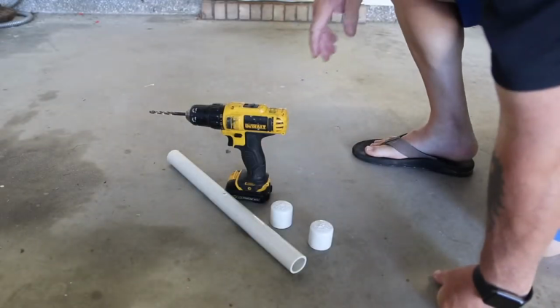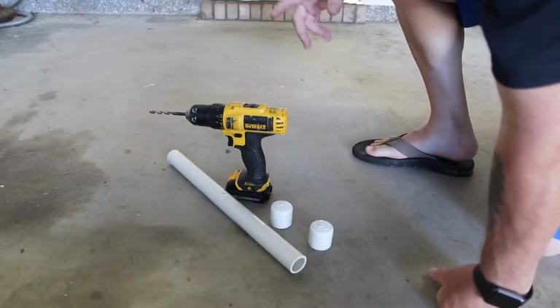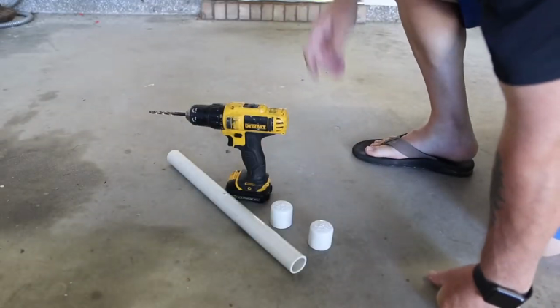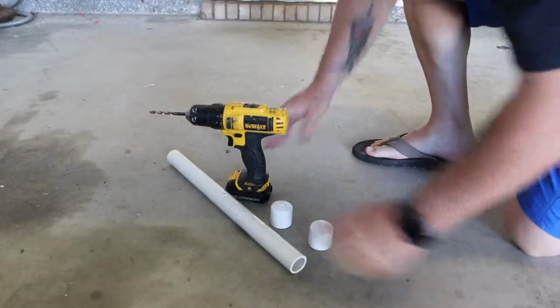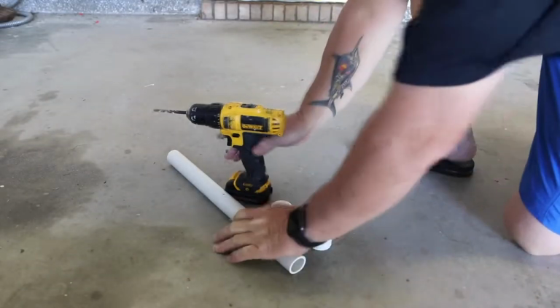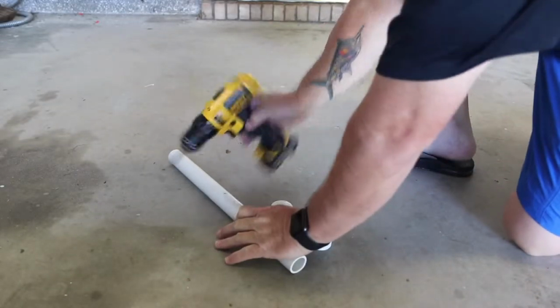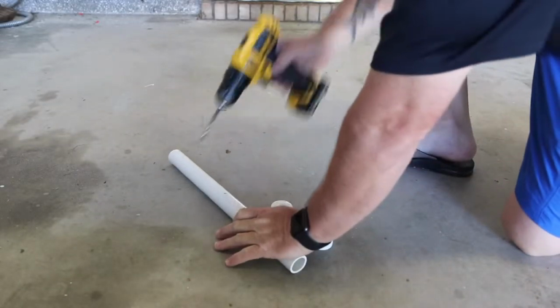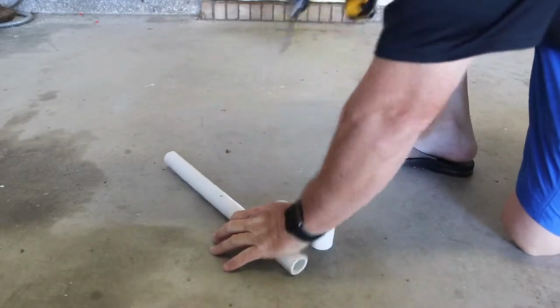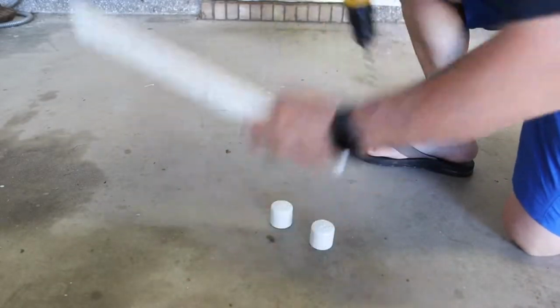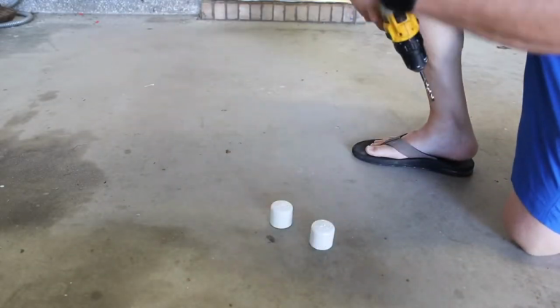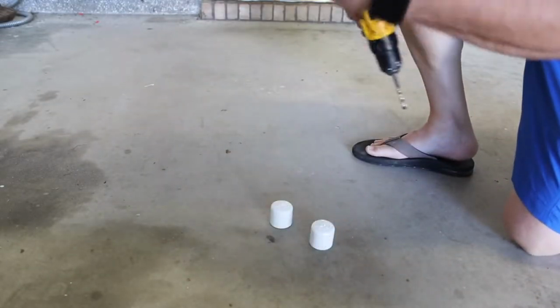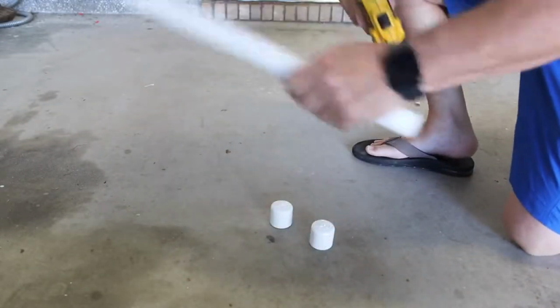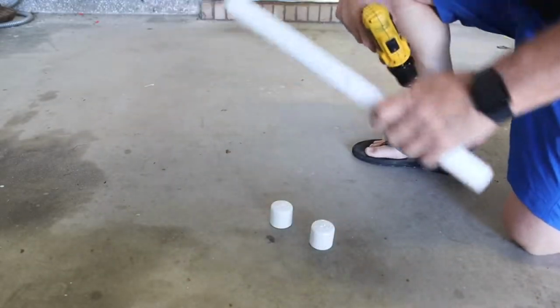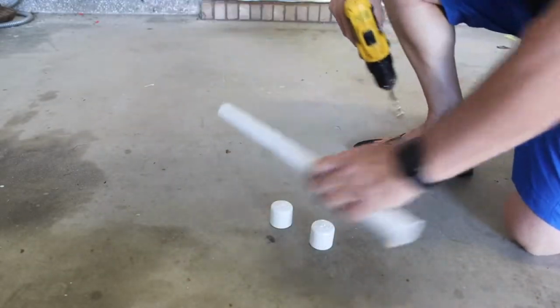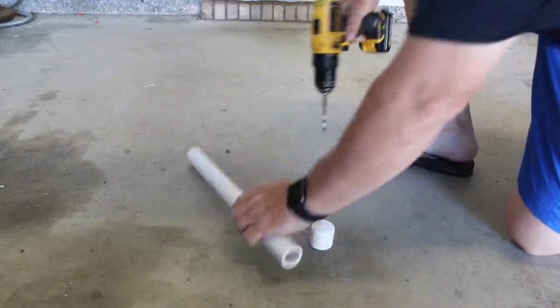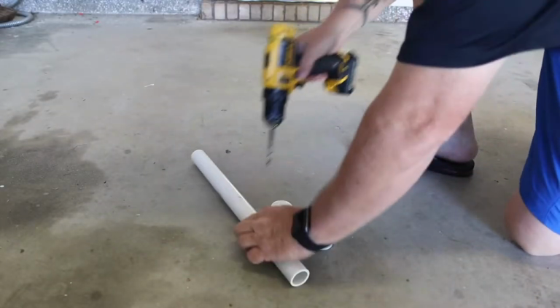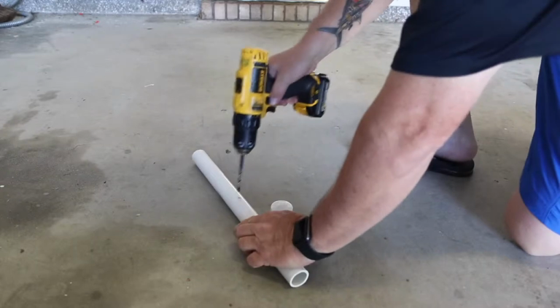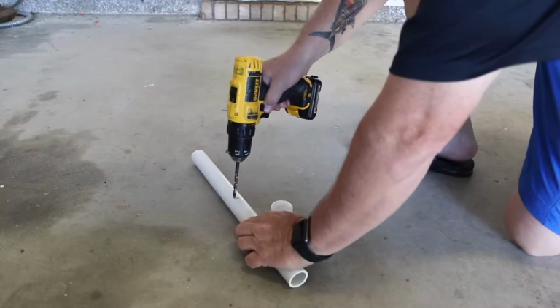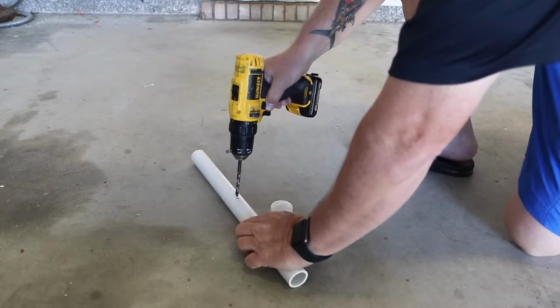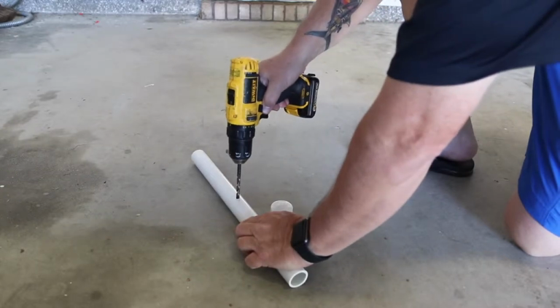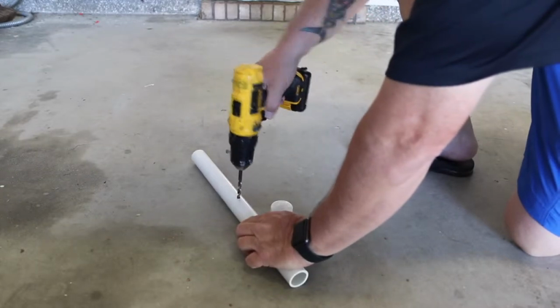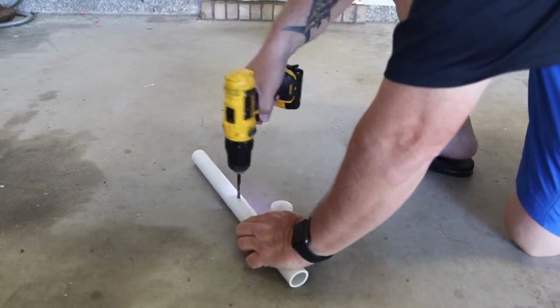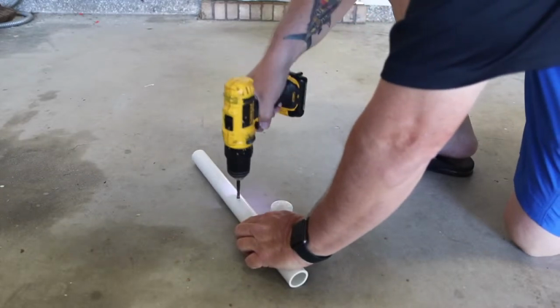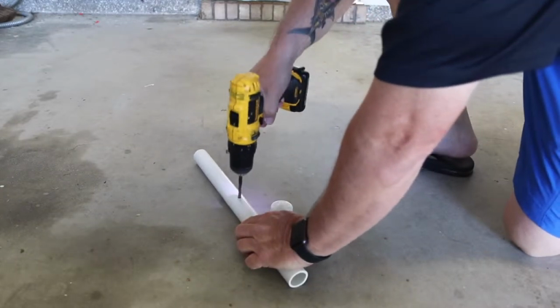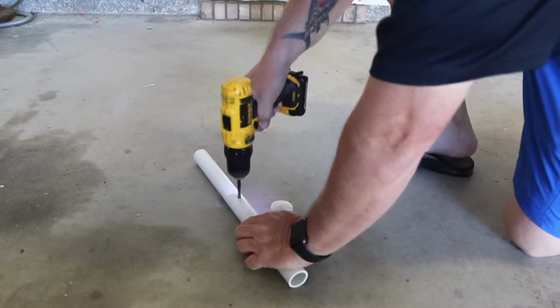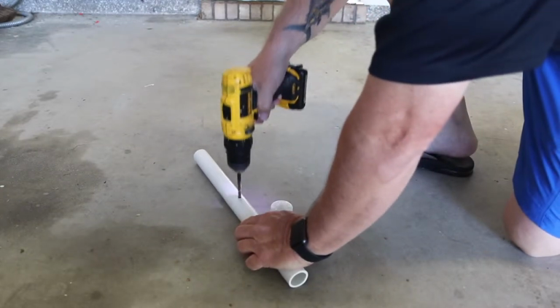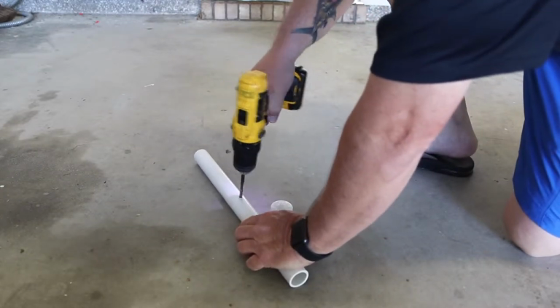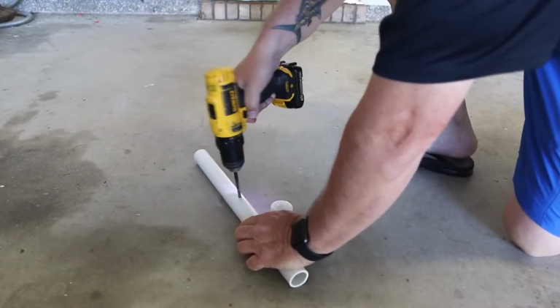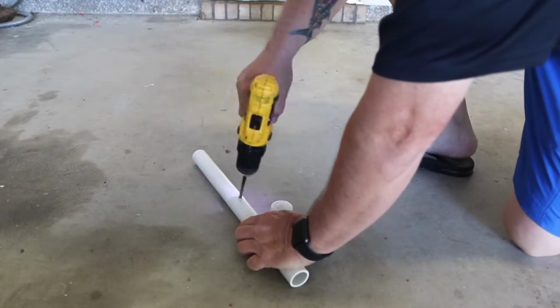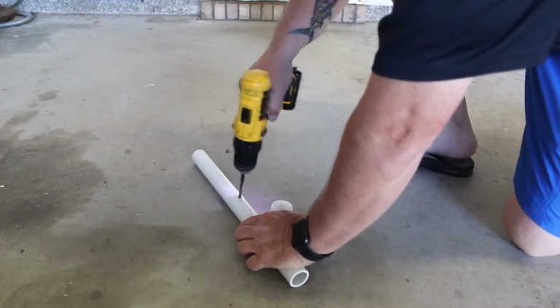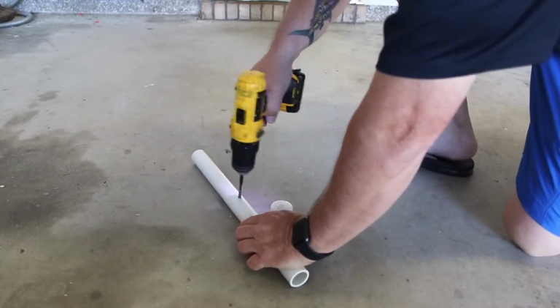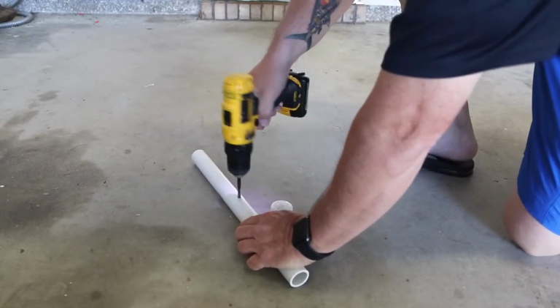First thing we want to do is we're going to drill some holes. I've already drilled part of this one, so I'll finish it out a little bit.